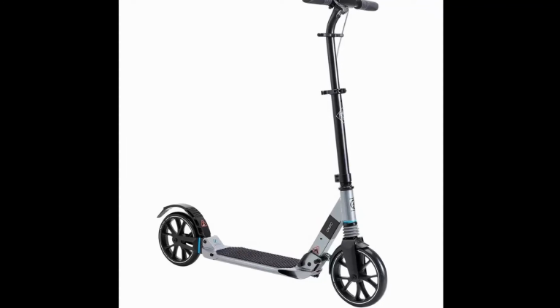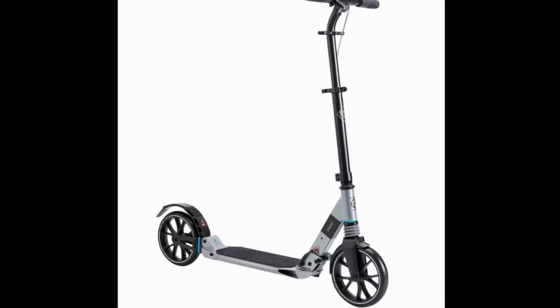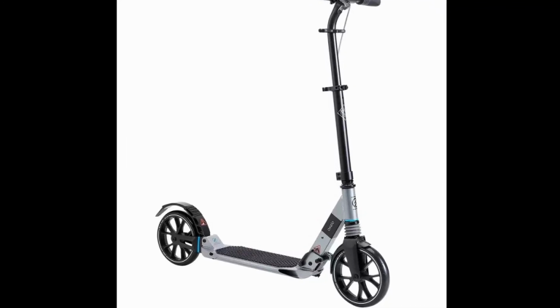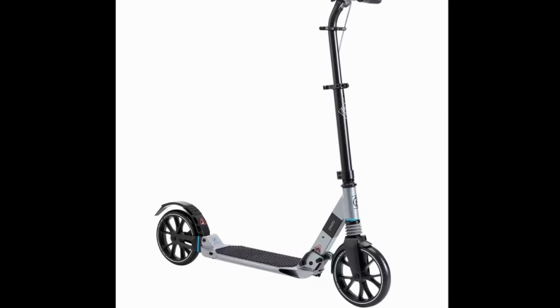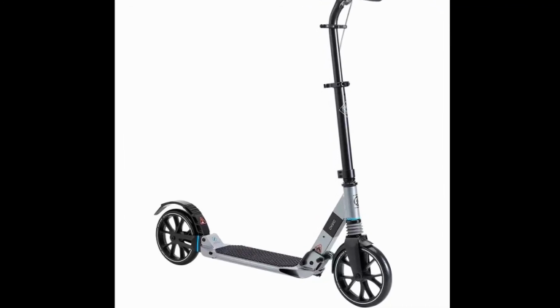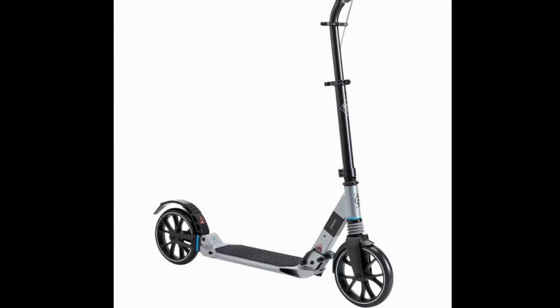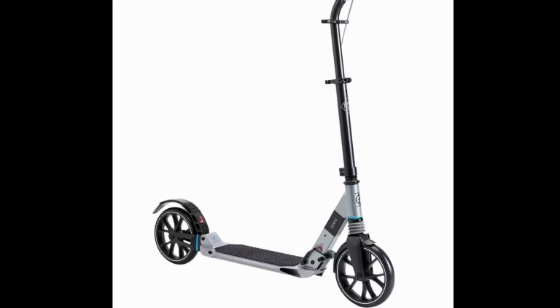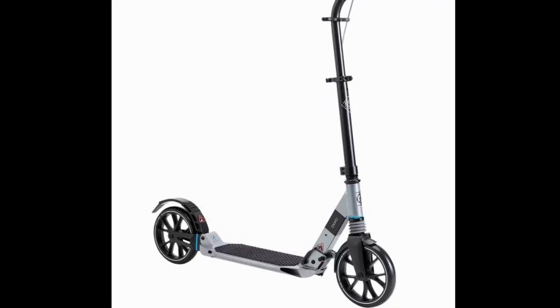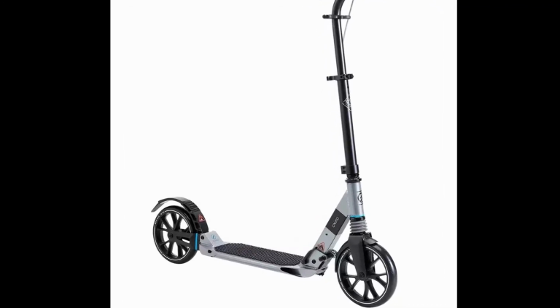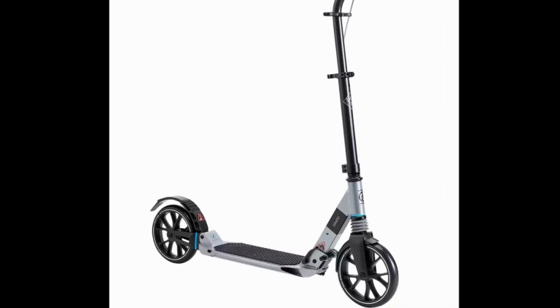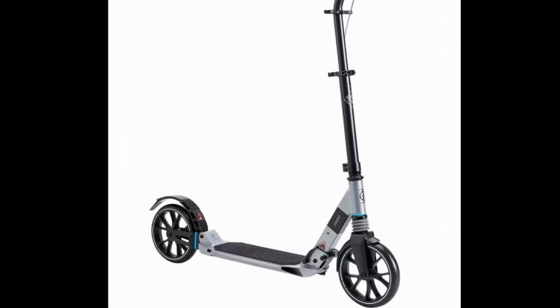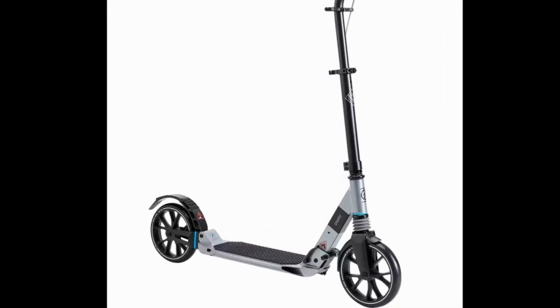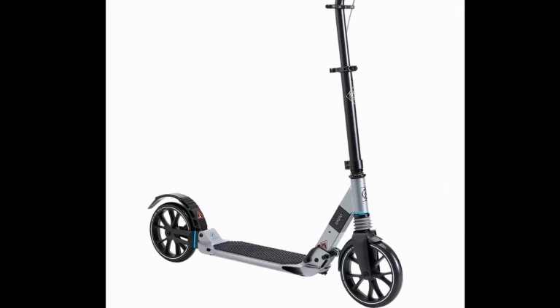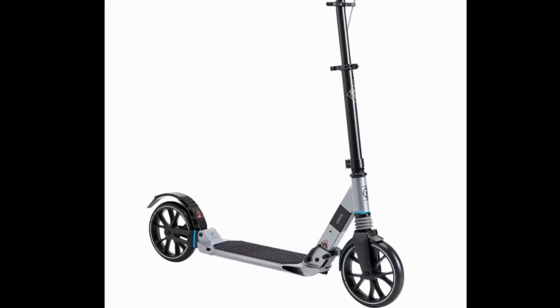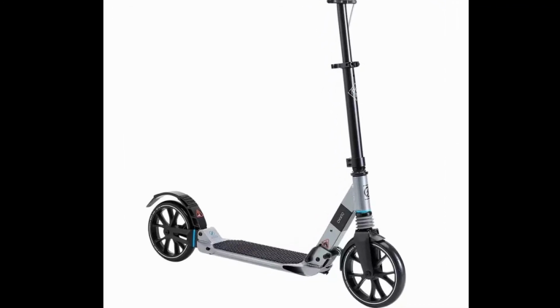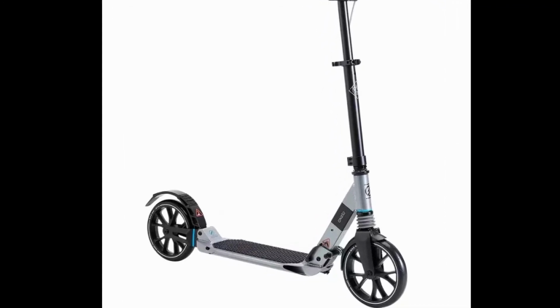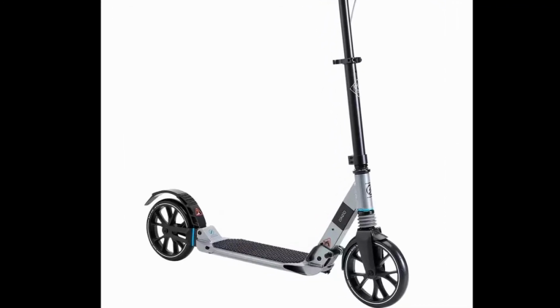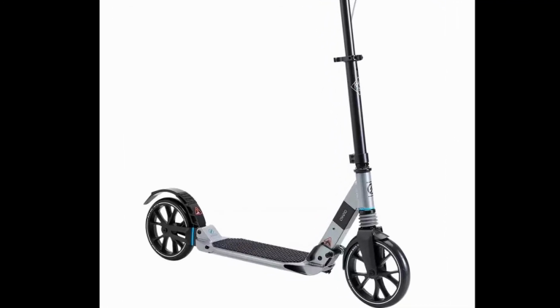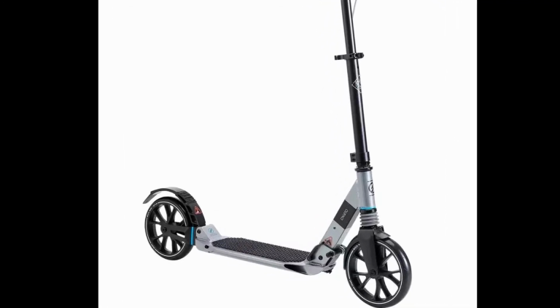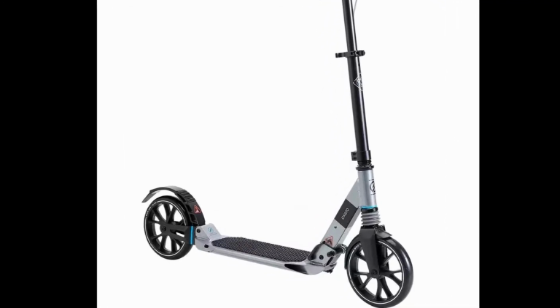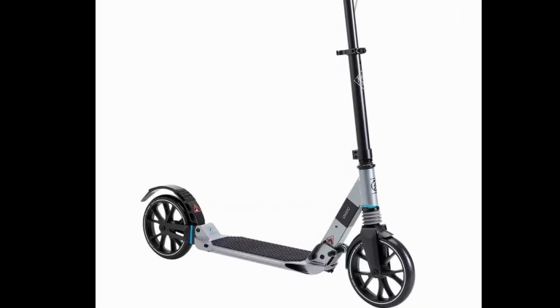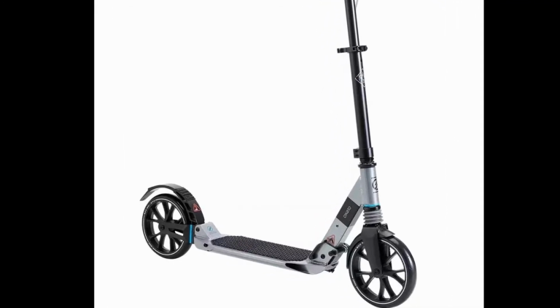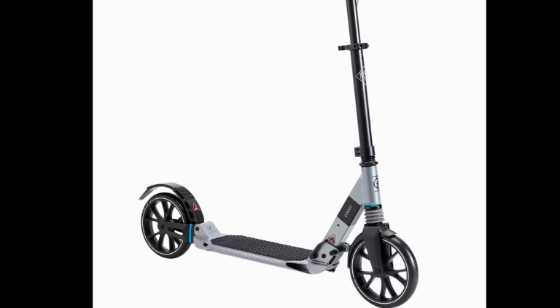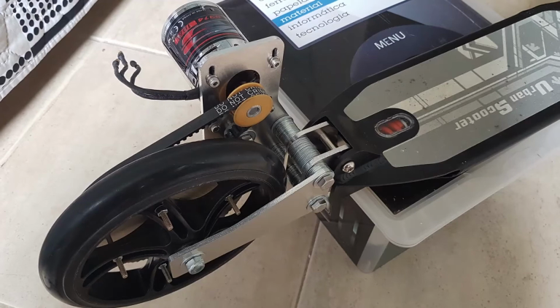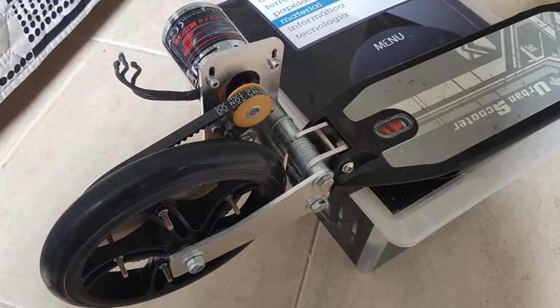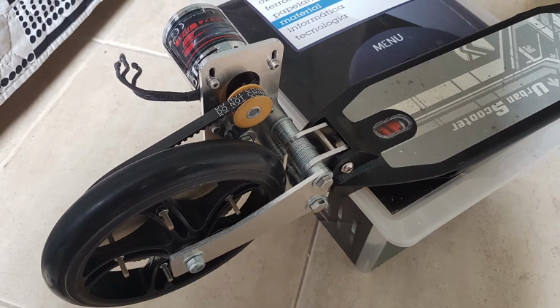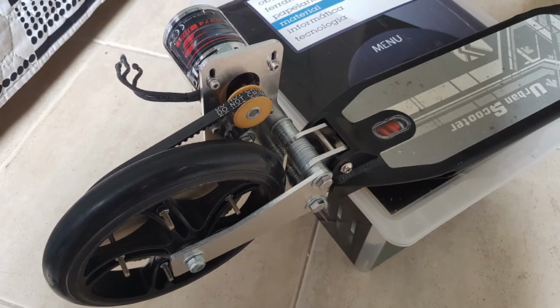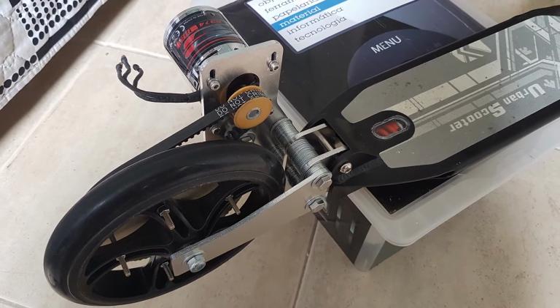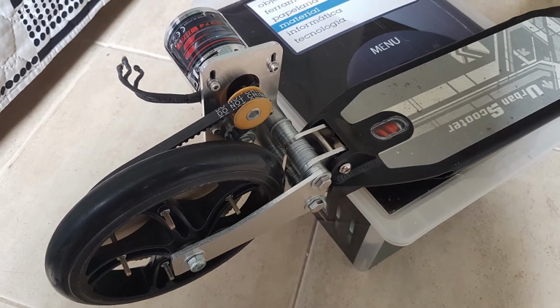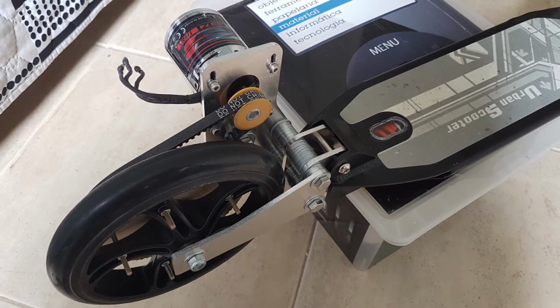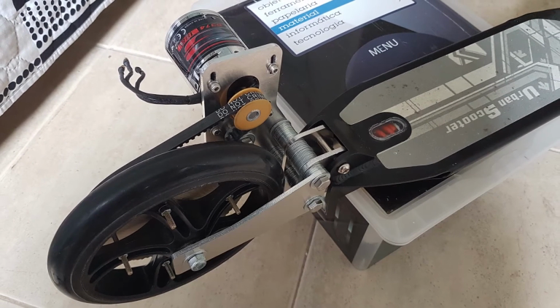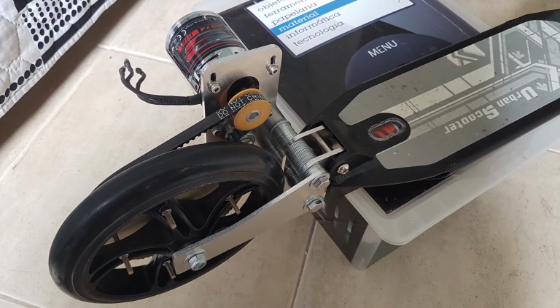Hello guys, in this video I'll show you how I transform this common model of scooter to an electric version.